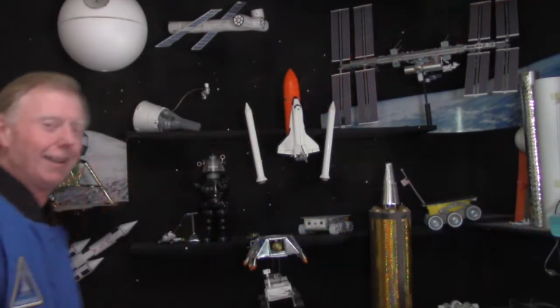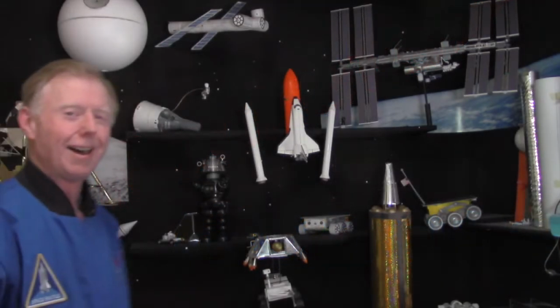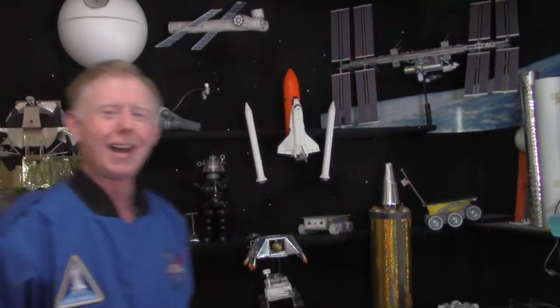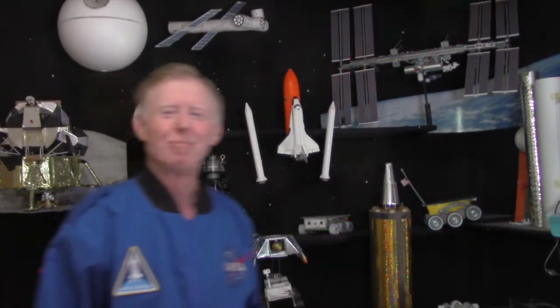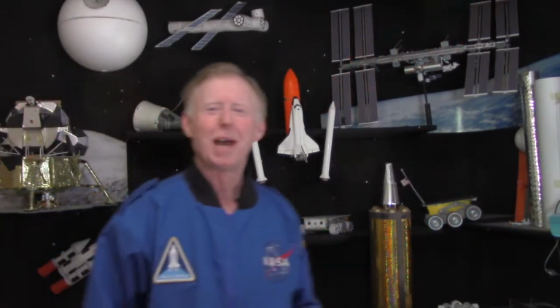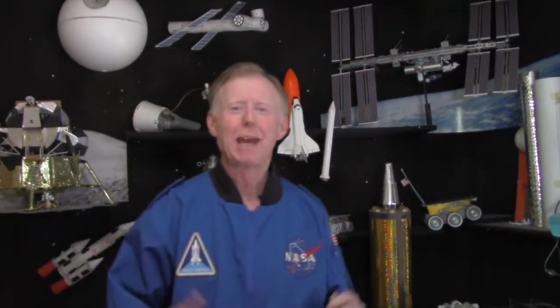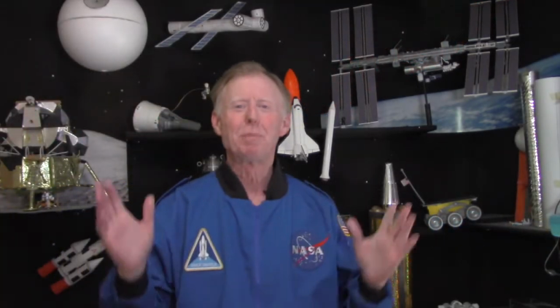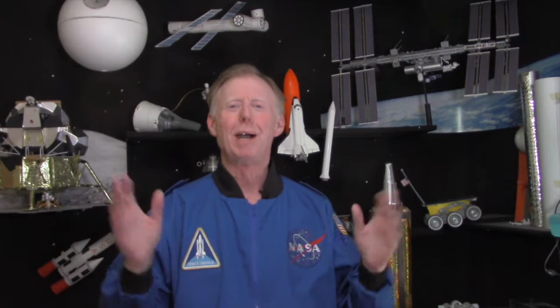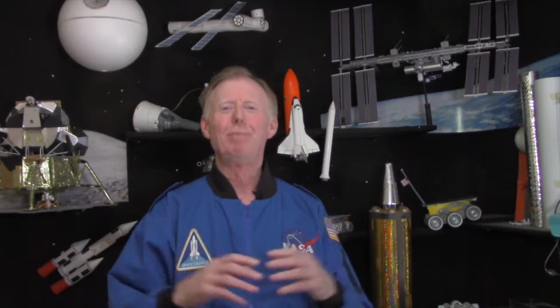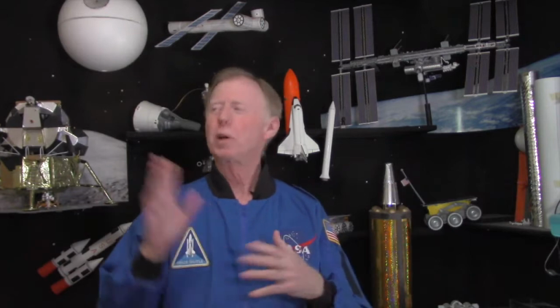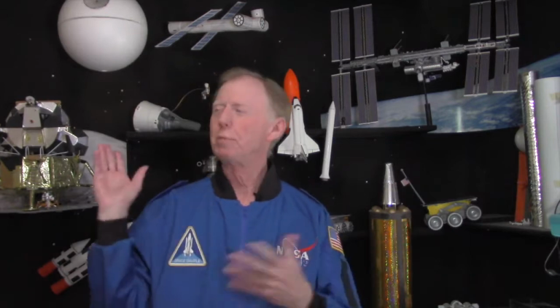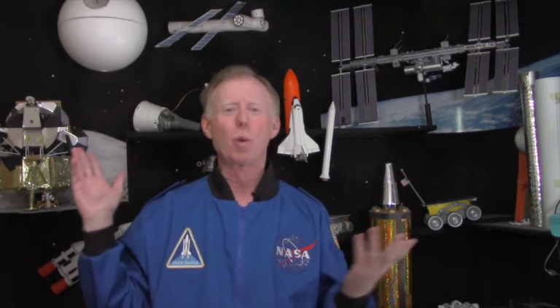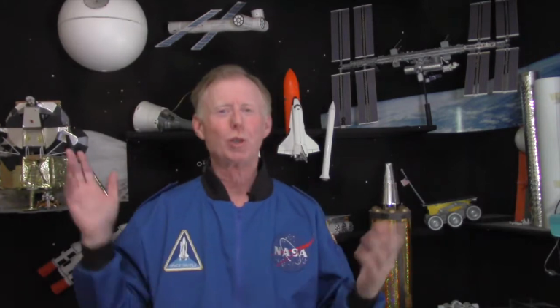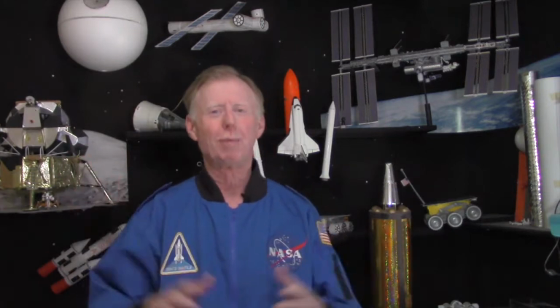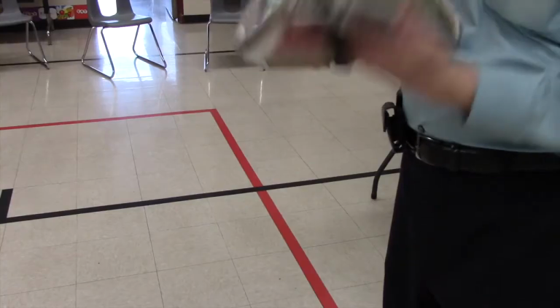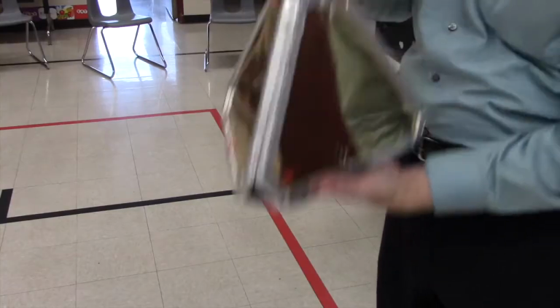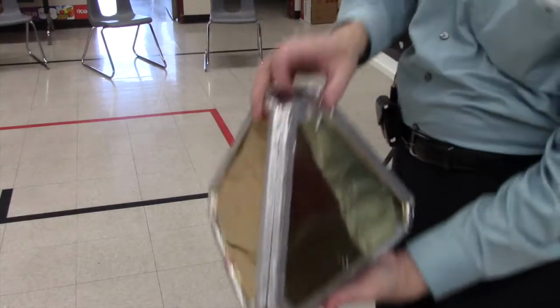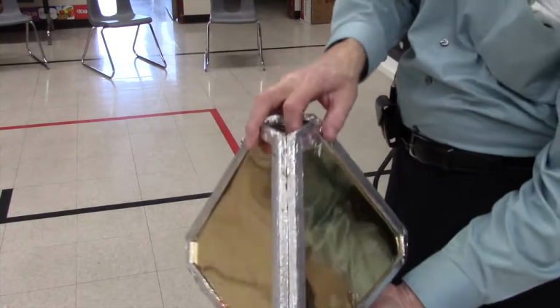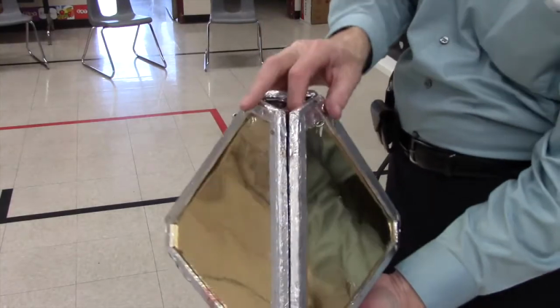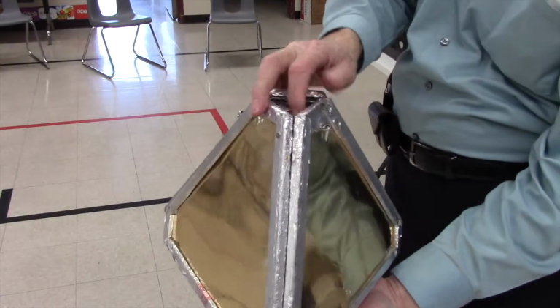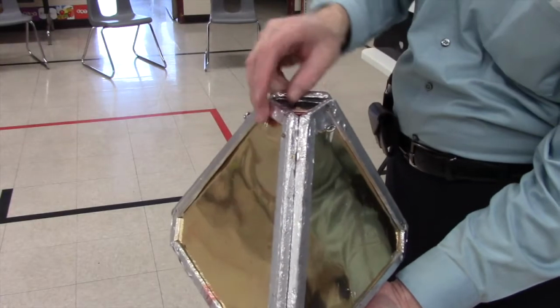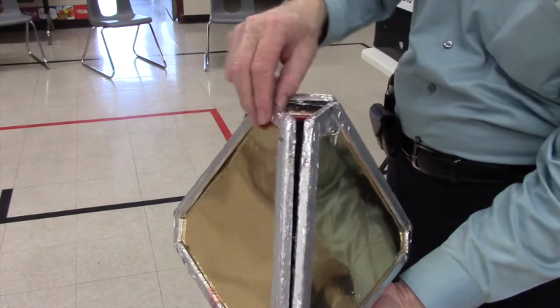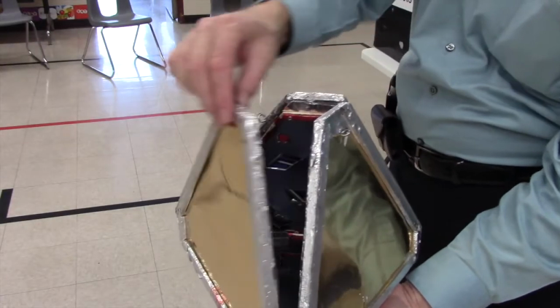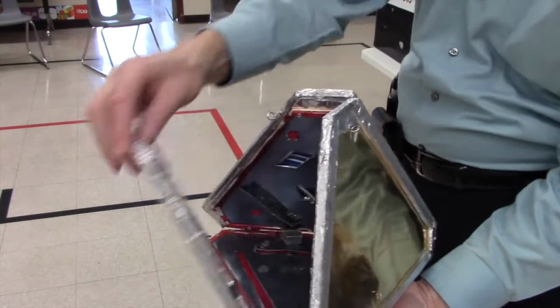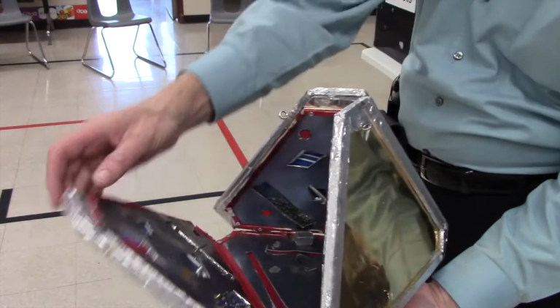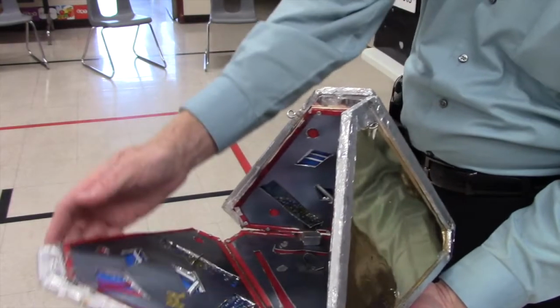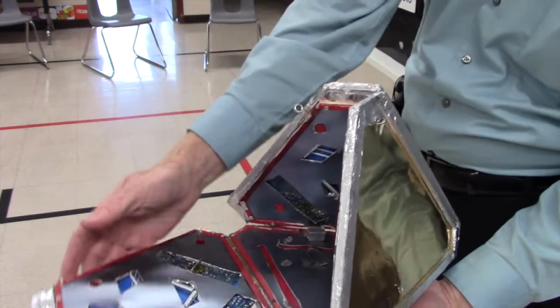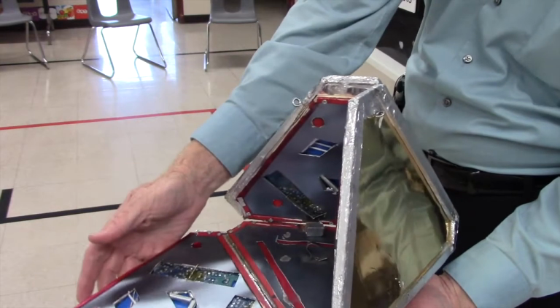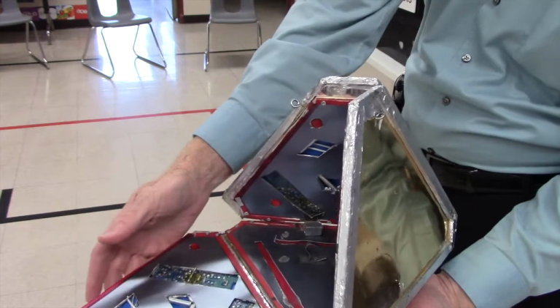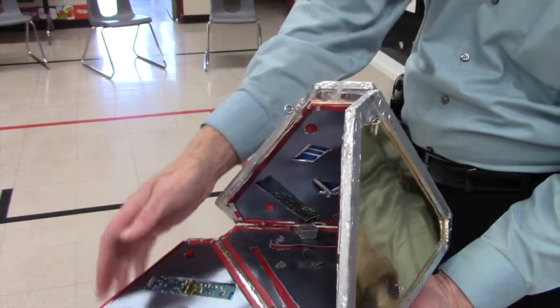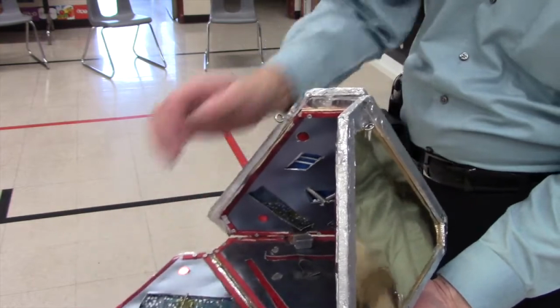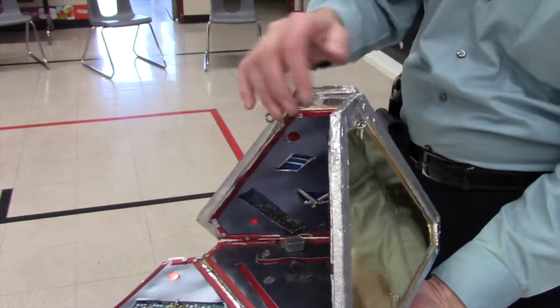Hi, I'm Captain Bob. Welcome to my workshop. I use models during my assemblies to help explain the history of rockets and robots.